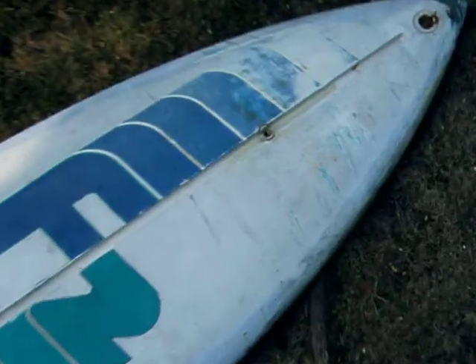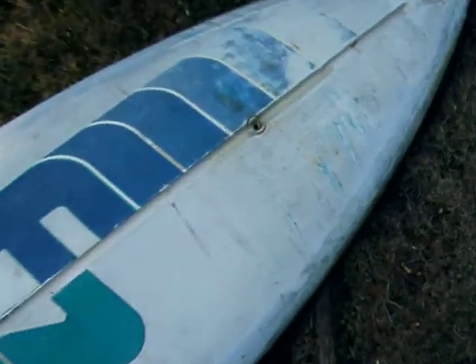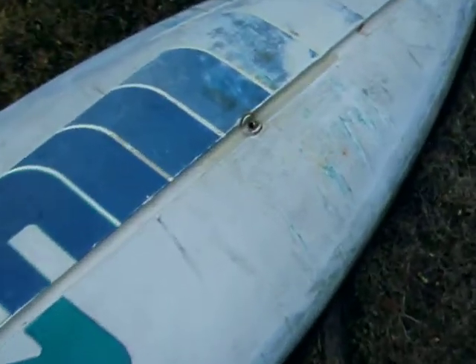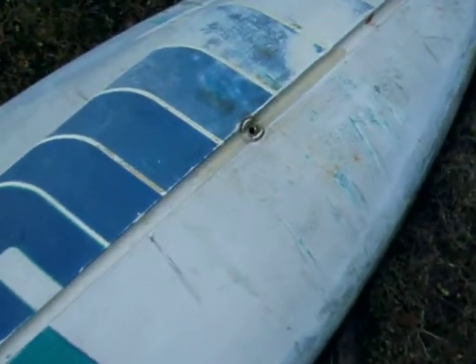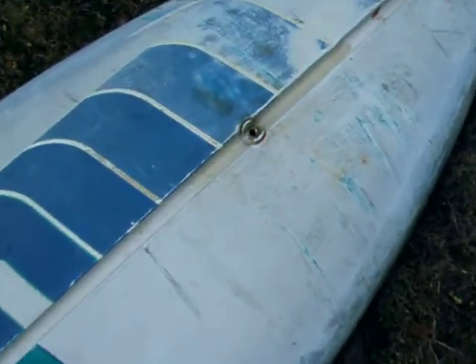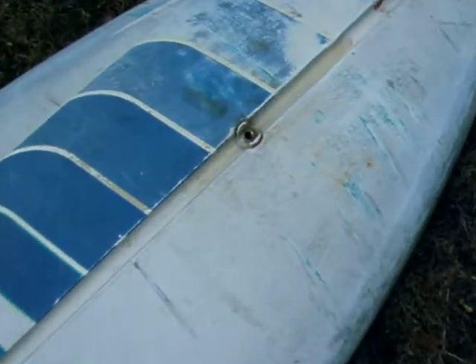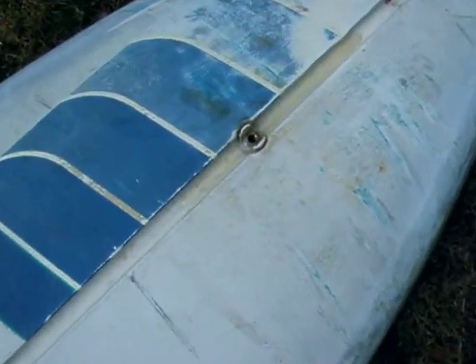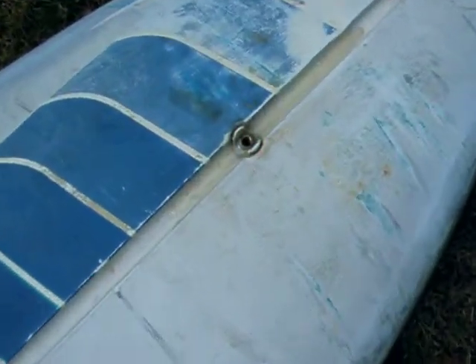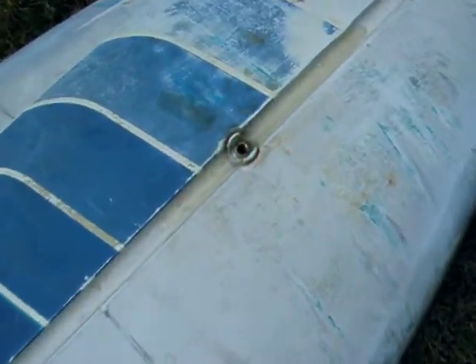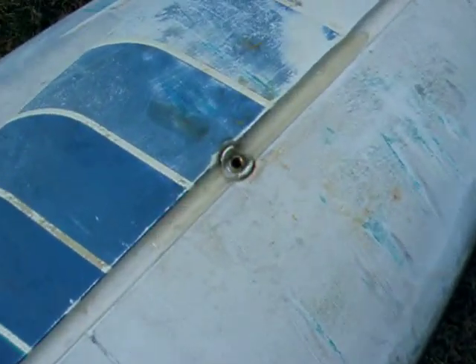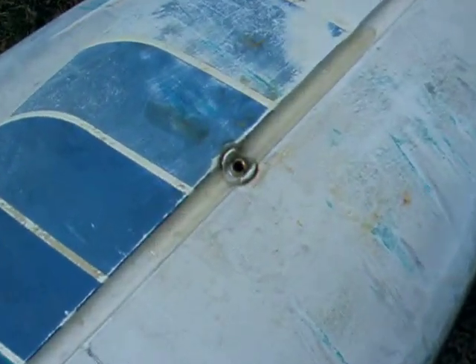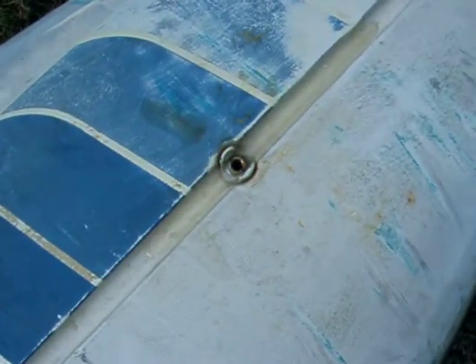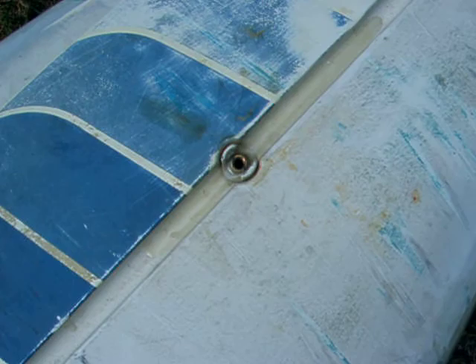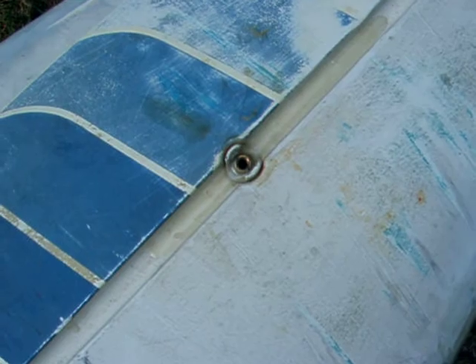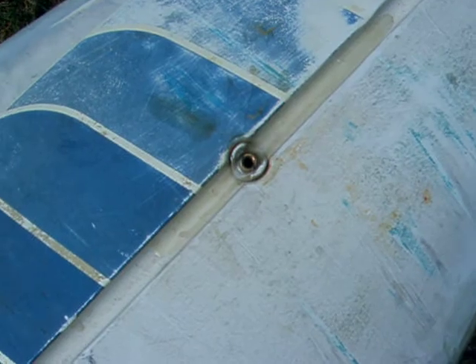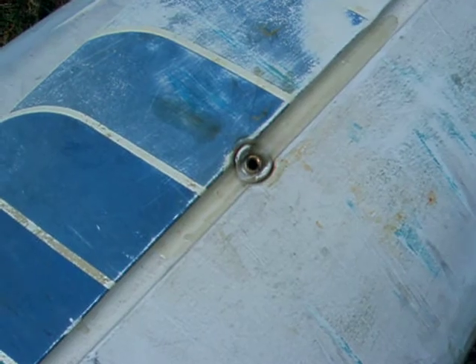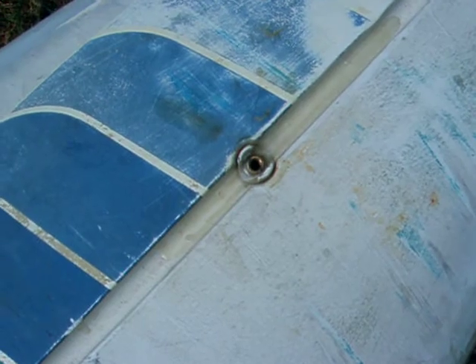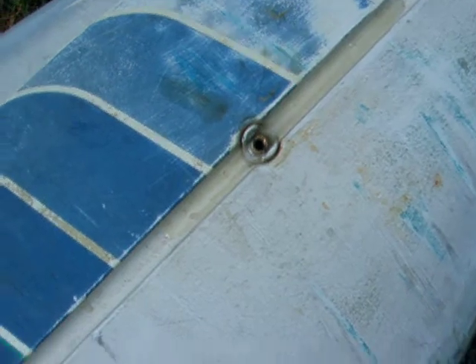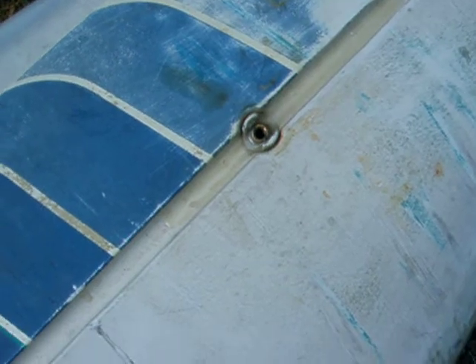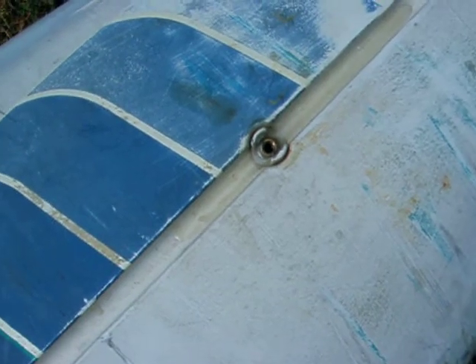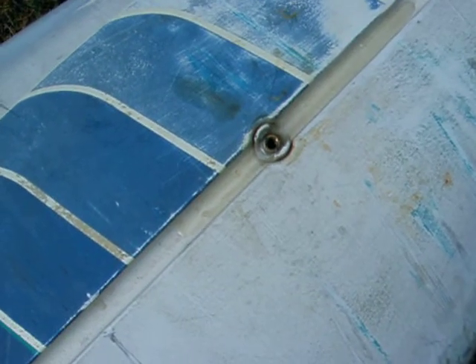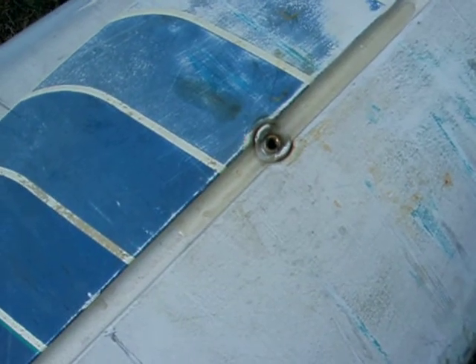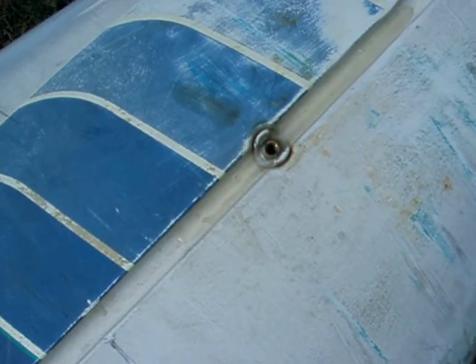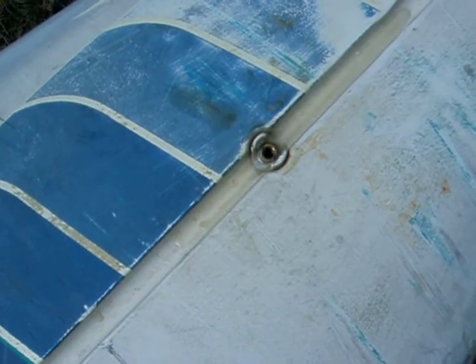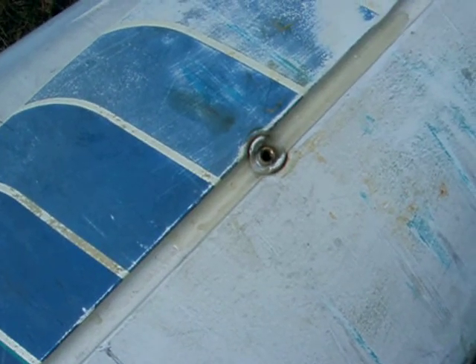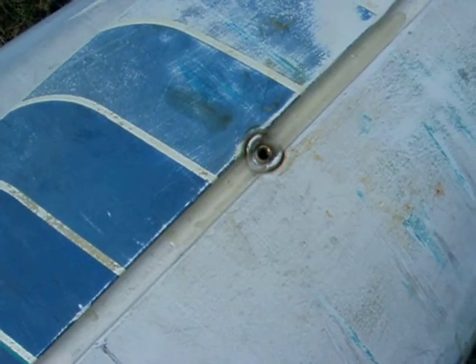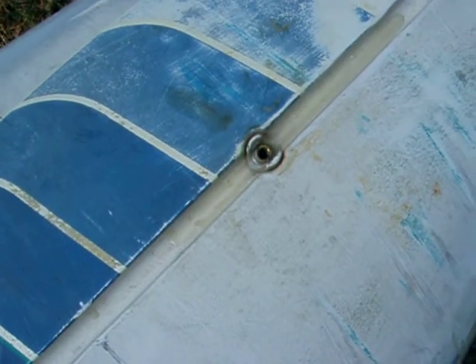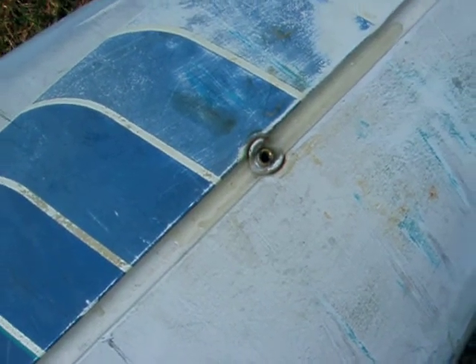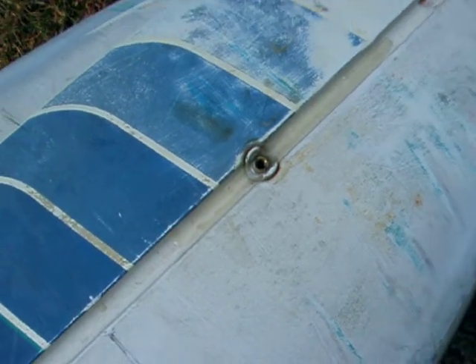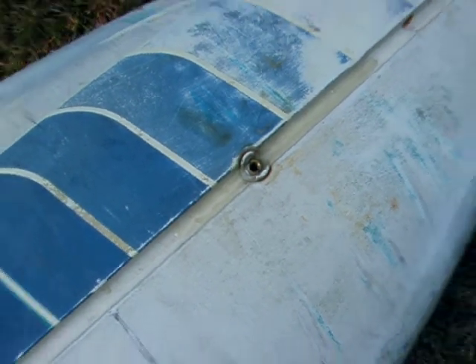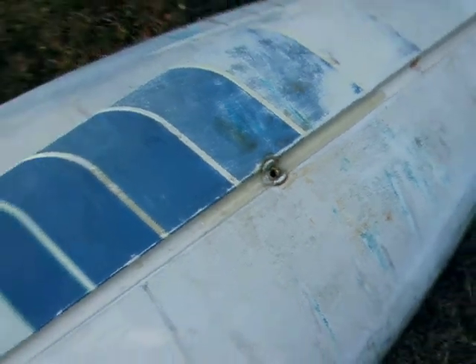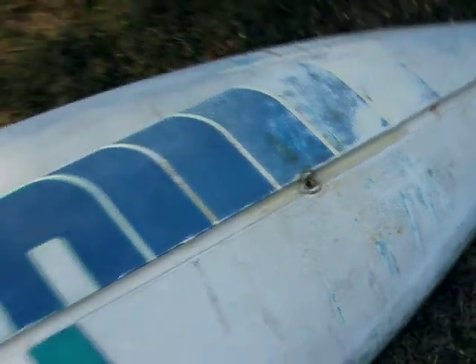In the meantime, here's a vent hole that we put in. It's a little brass insert with a thread.